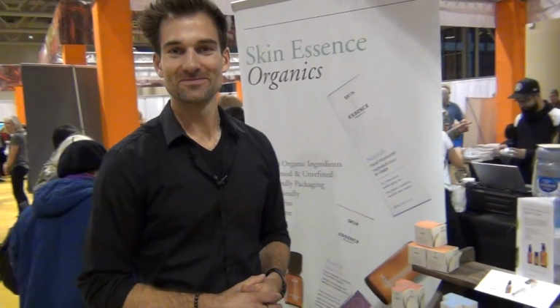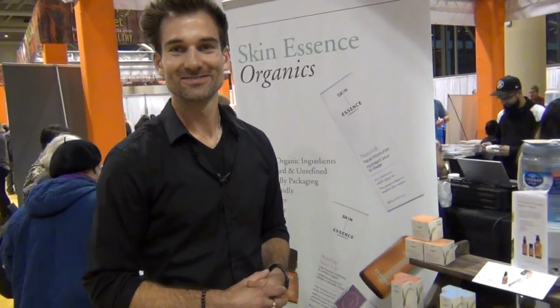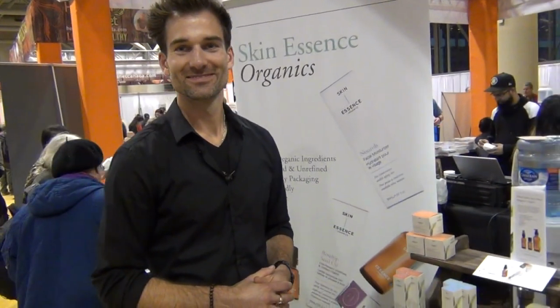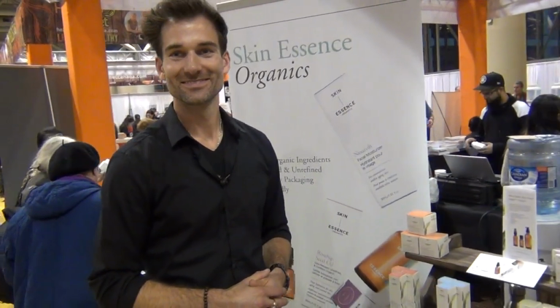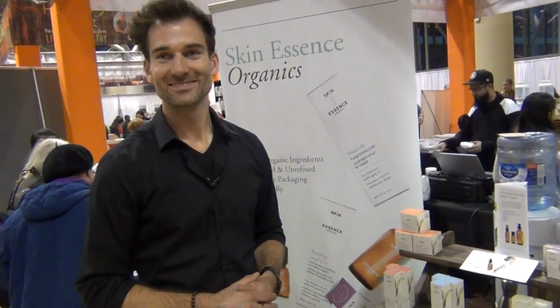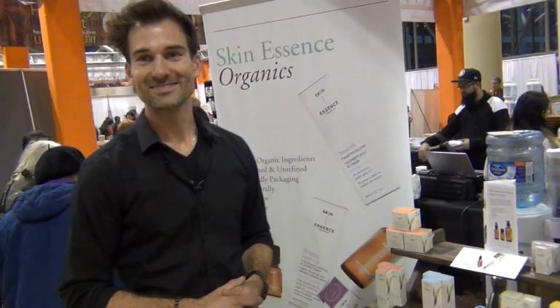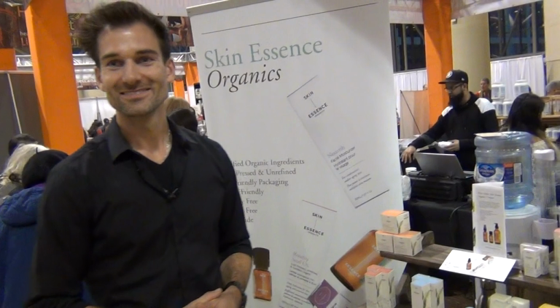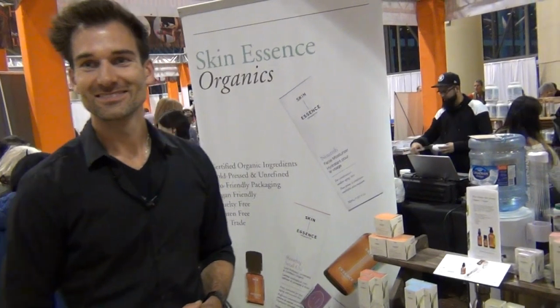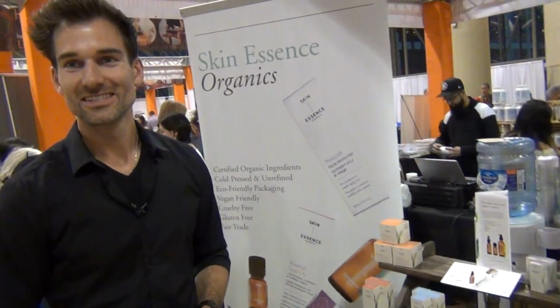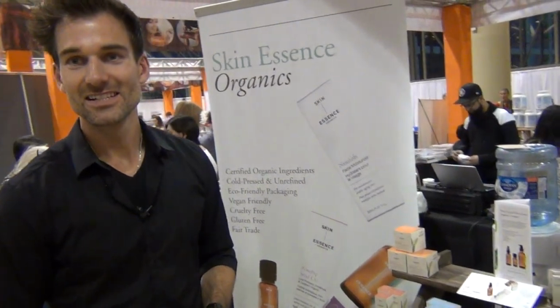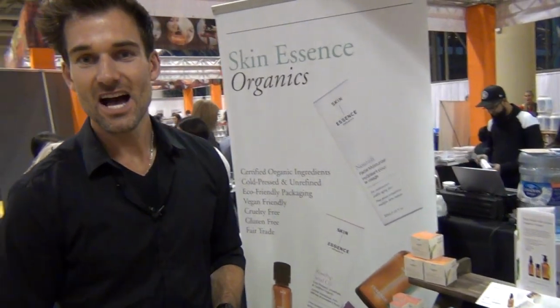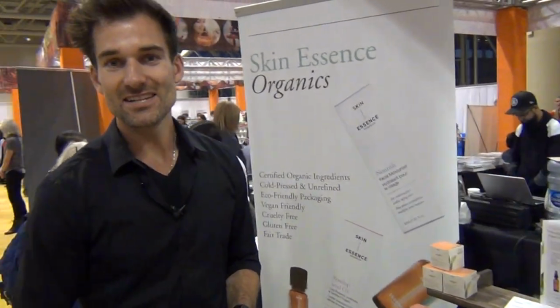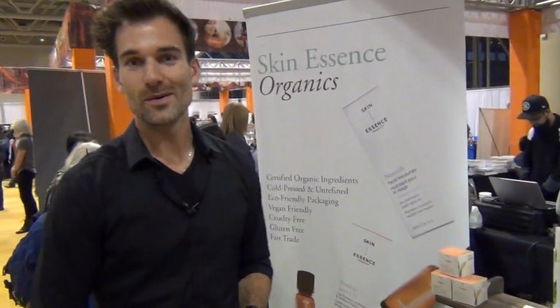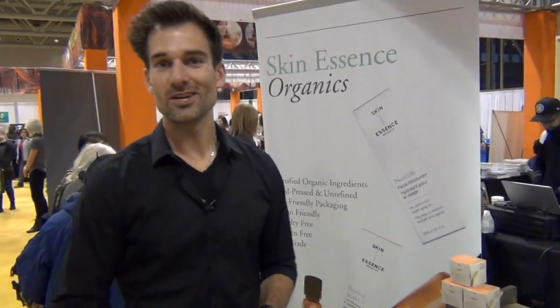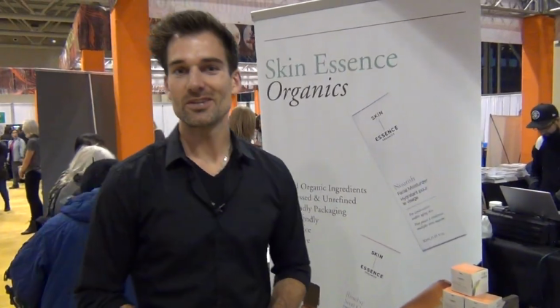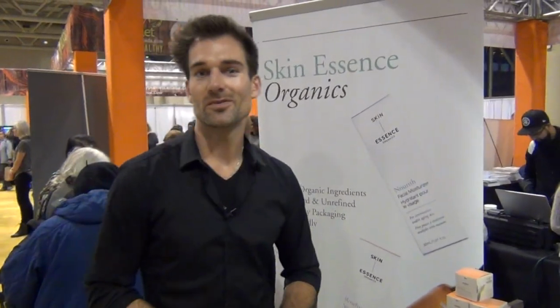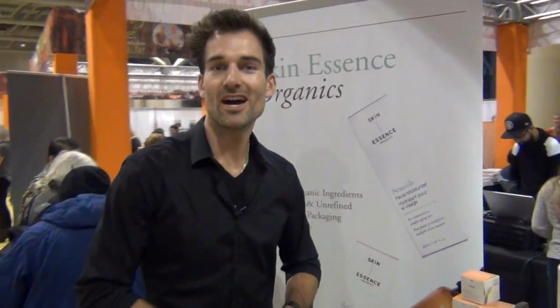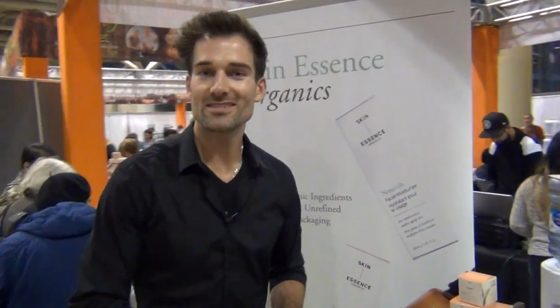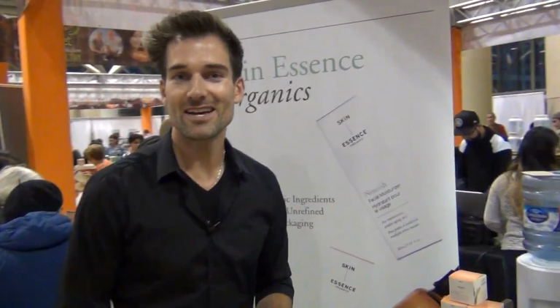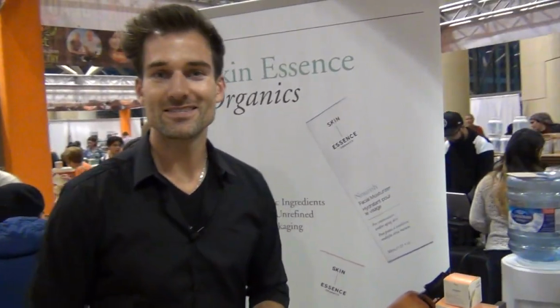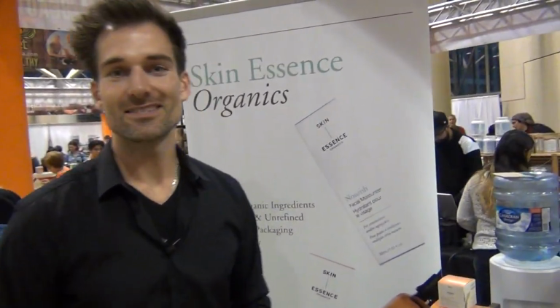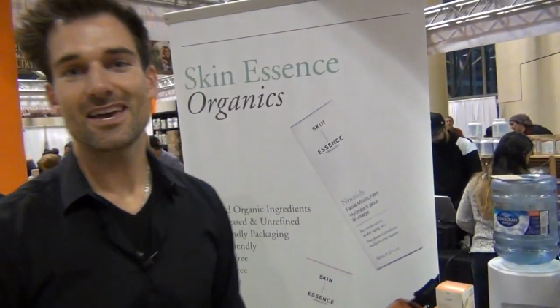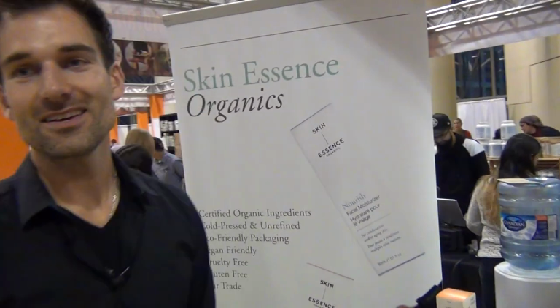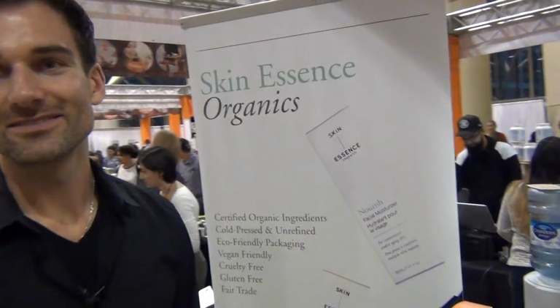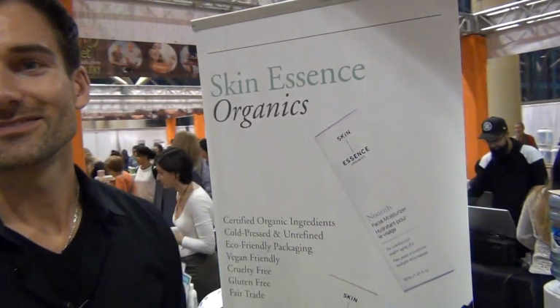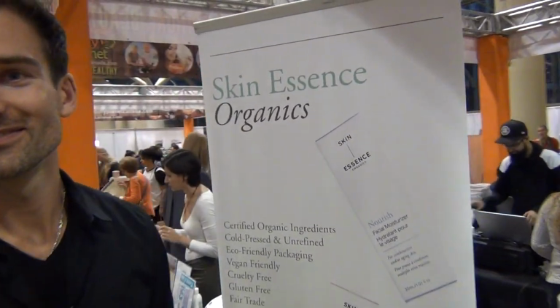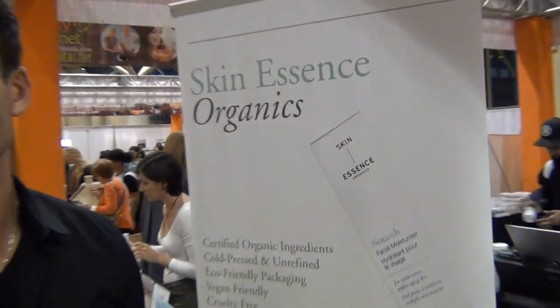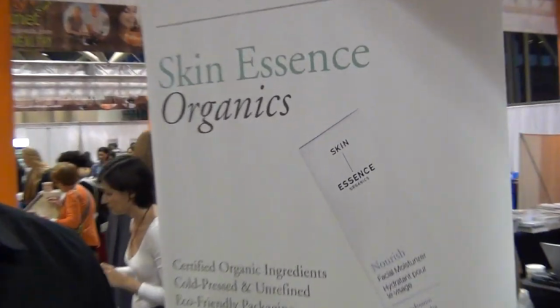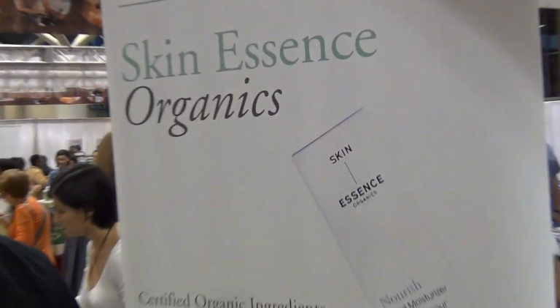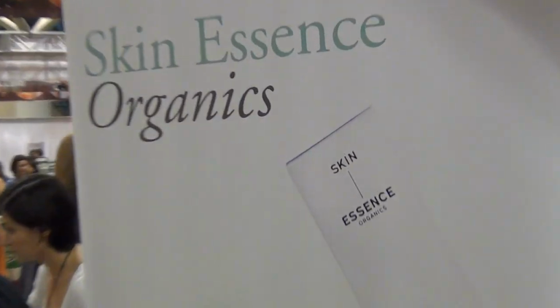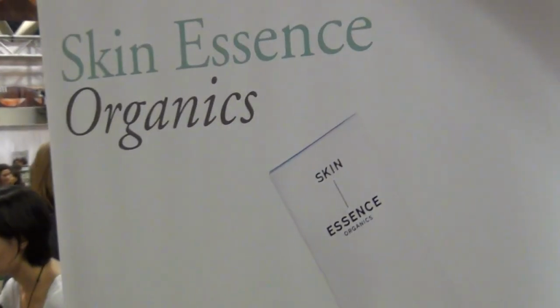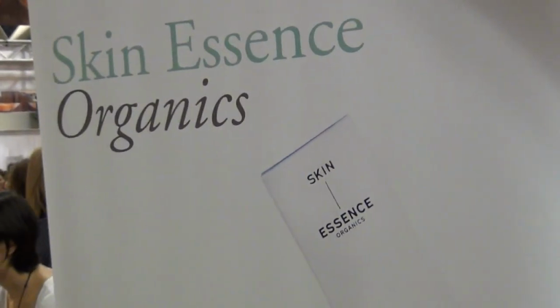Okay, more information? What's your website? www.skinescence.ca. Thank you so much.